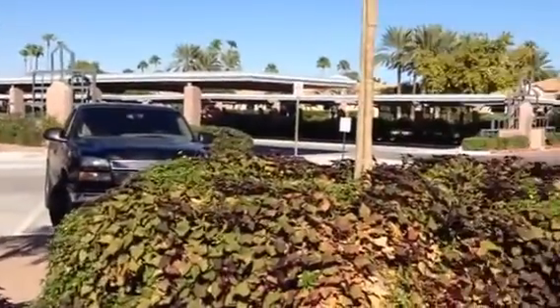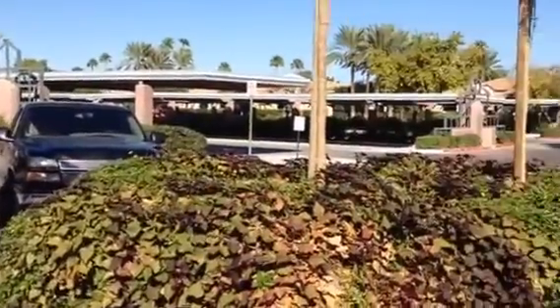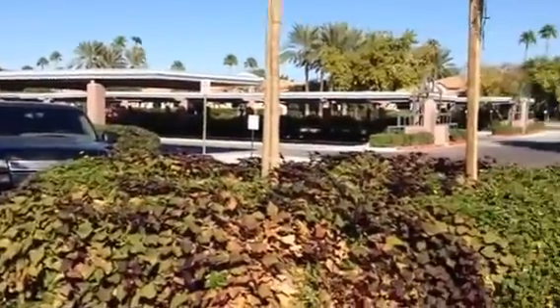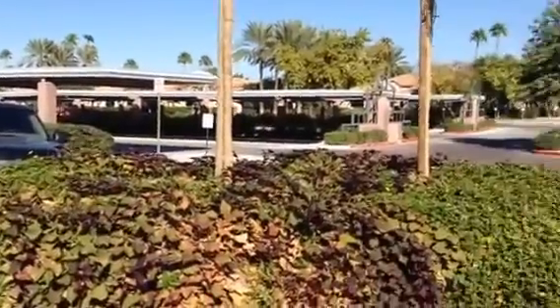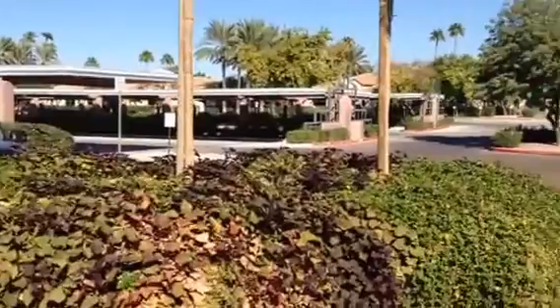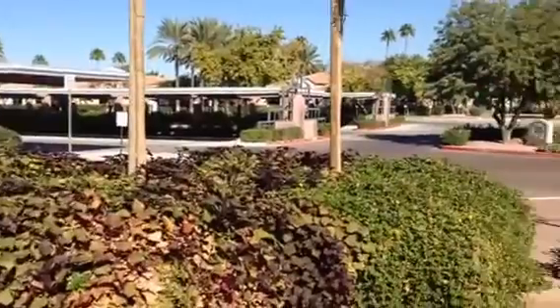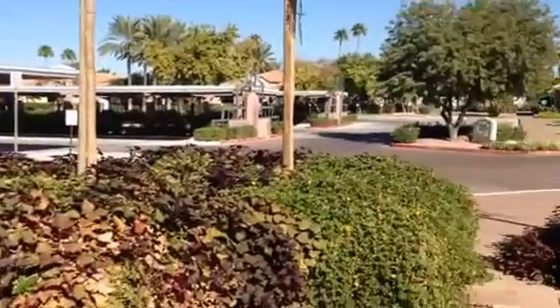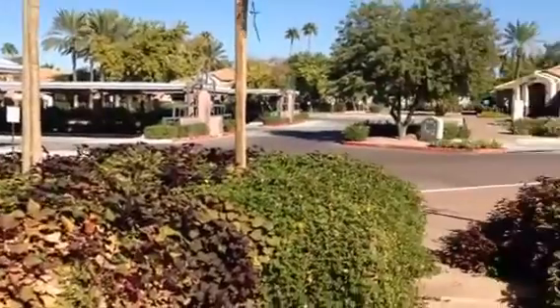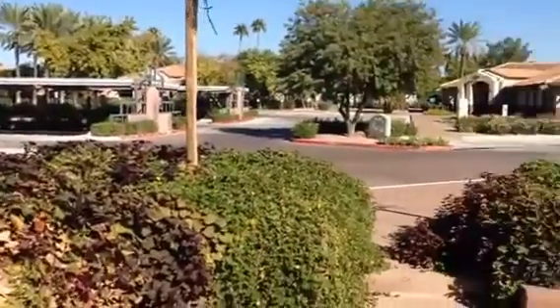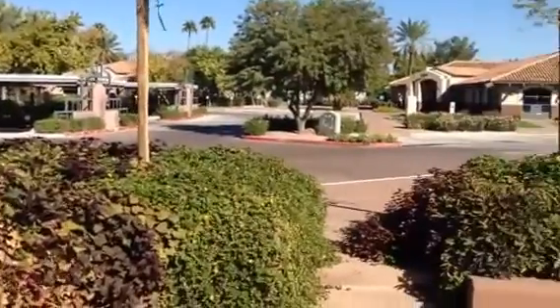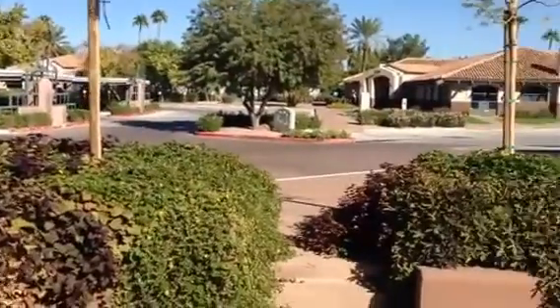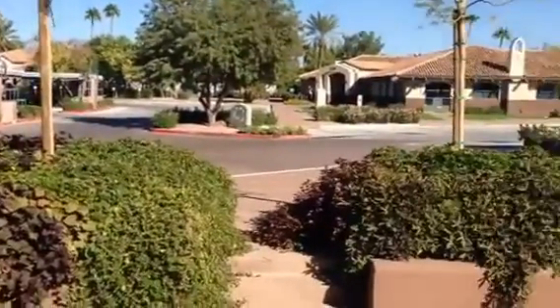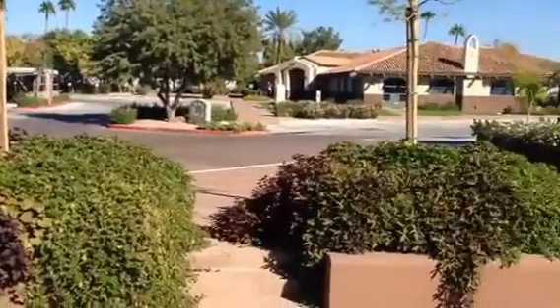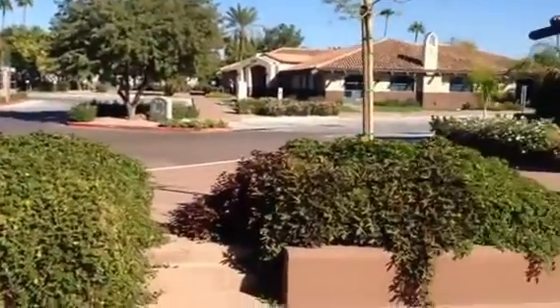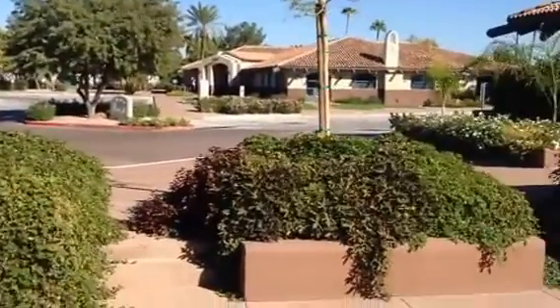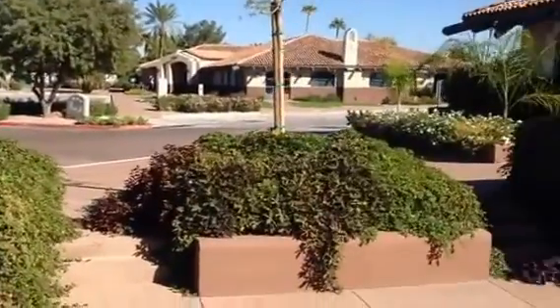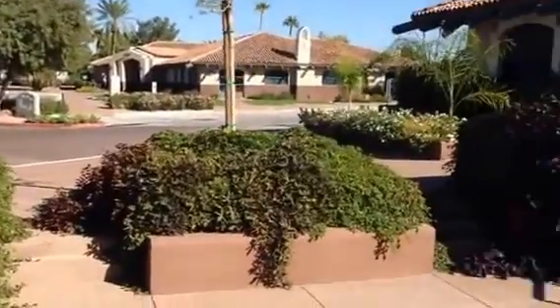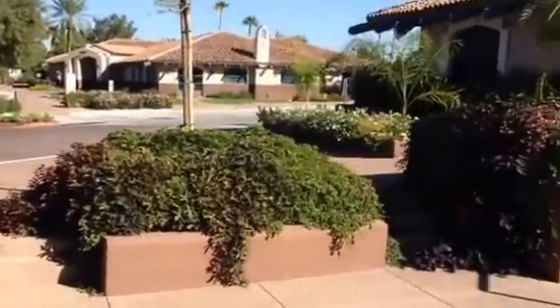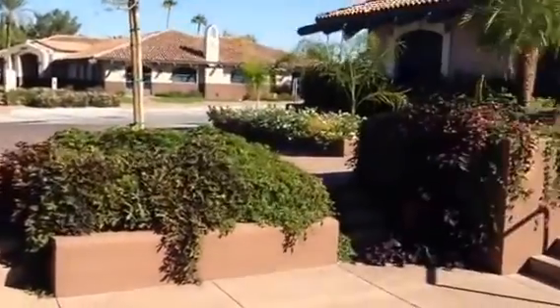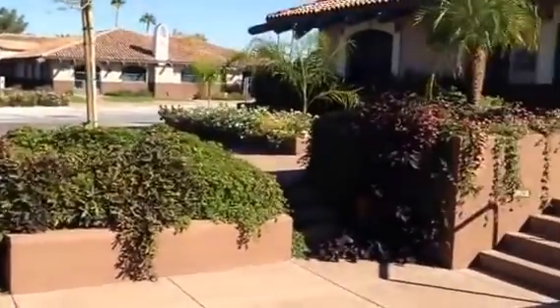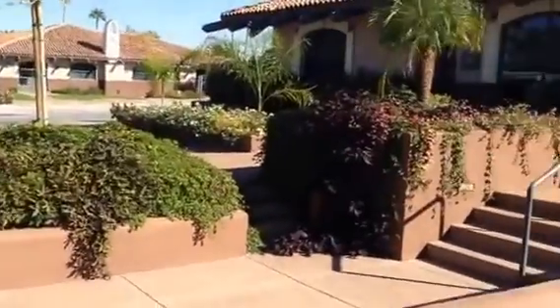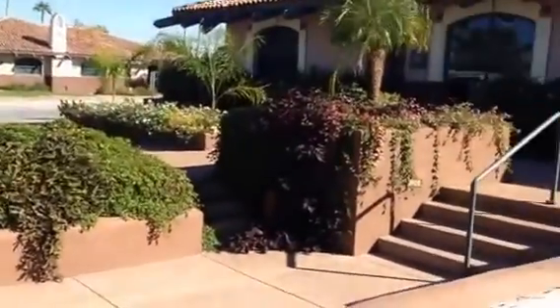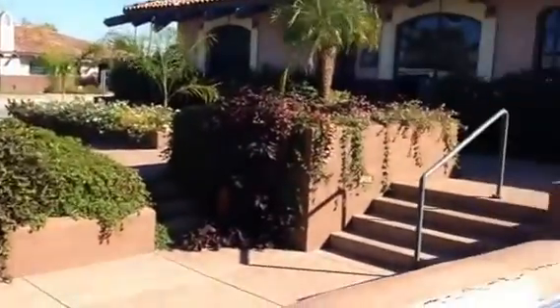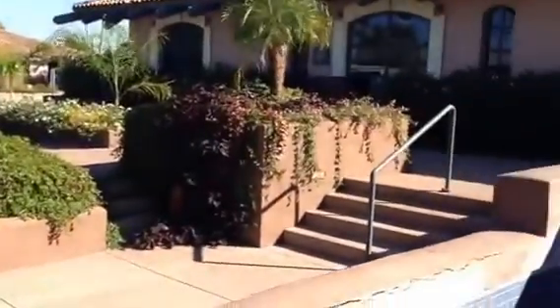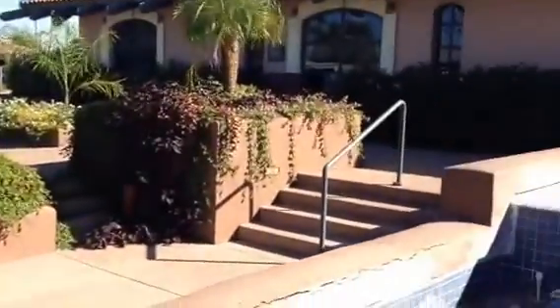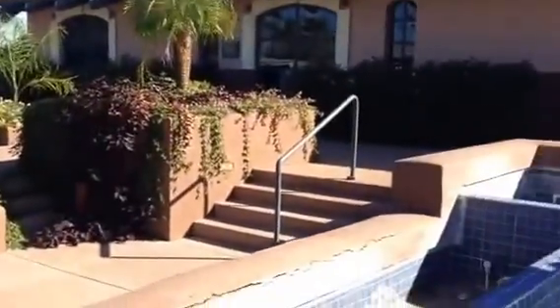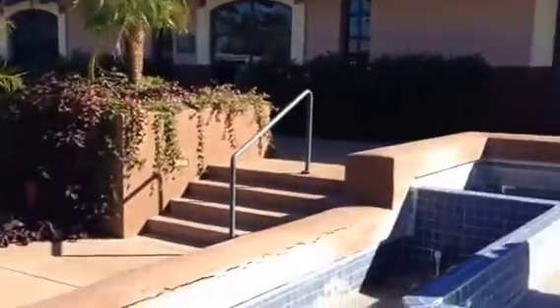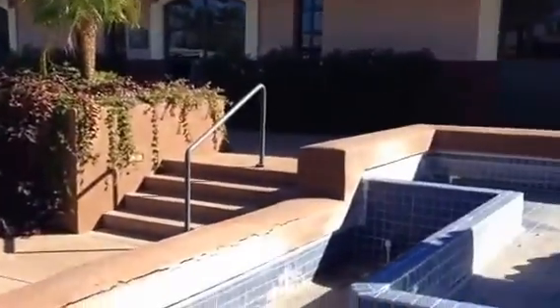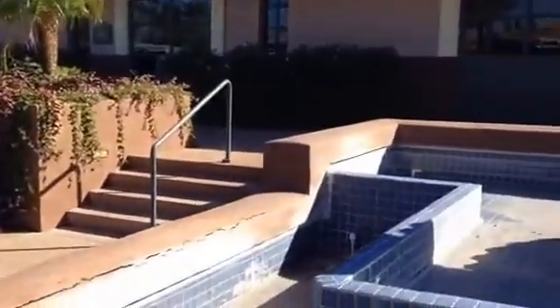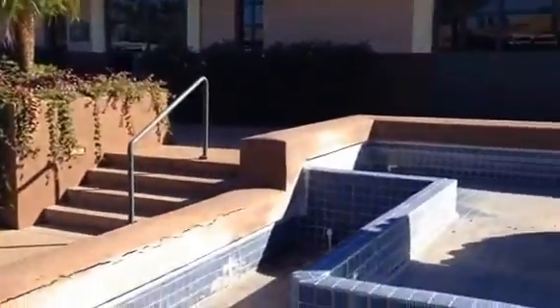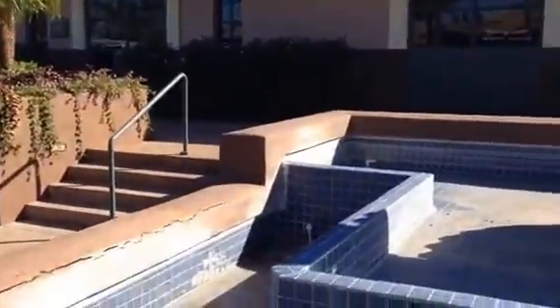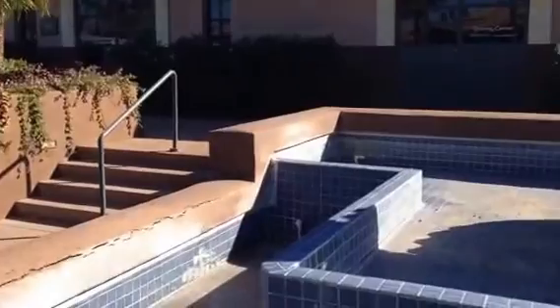Cross streets for the property are Scottsdale Road and 5060, across the street.